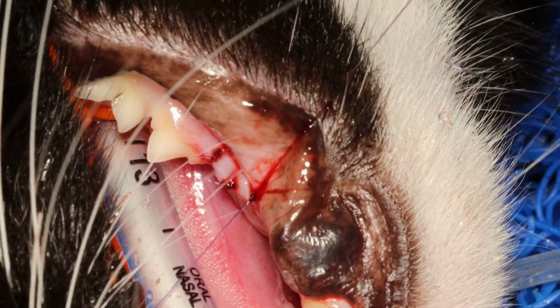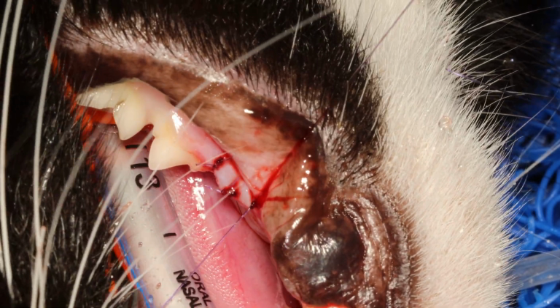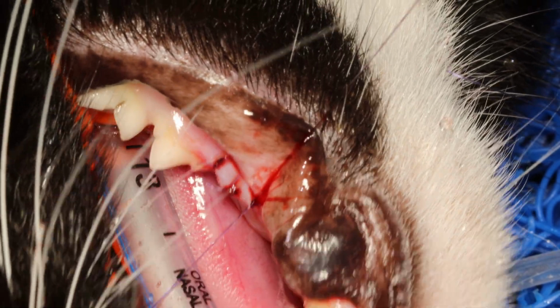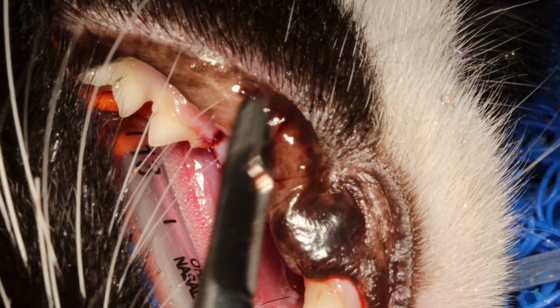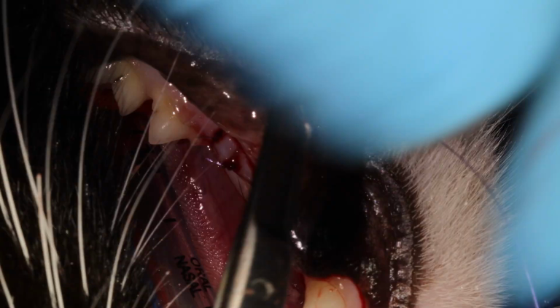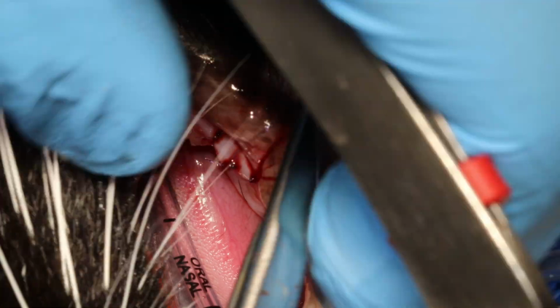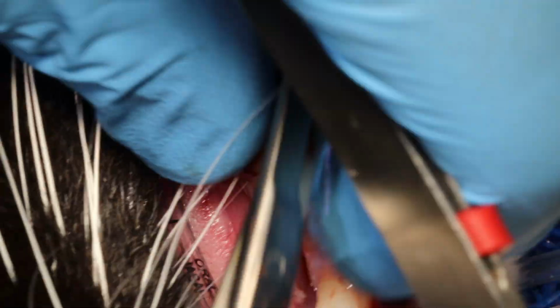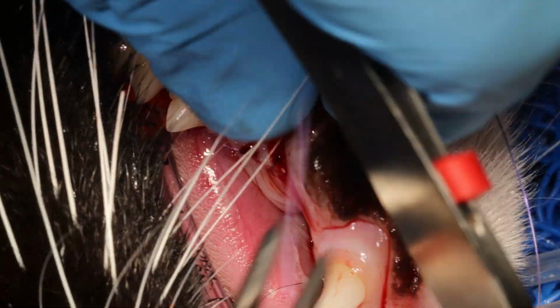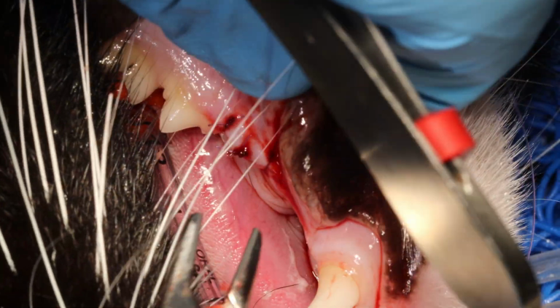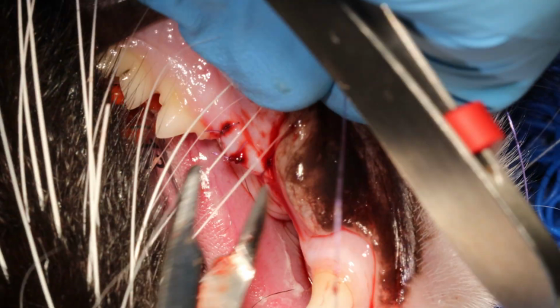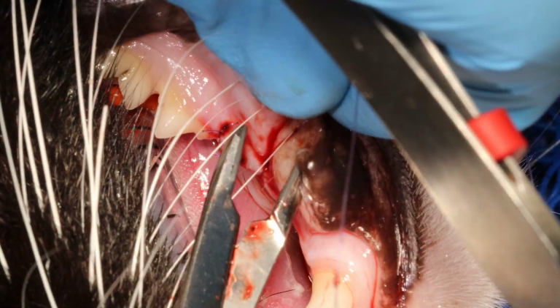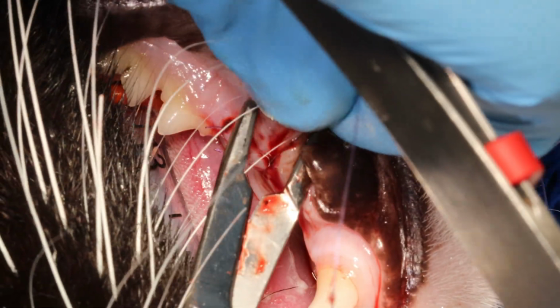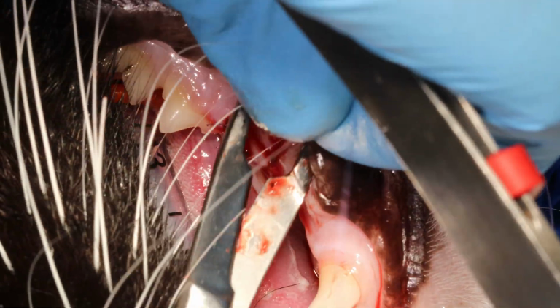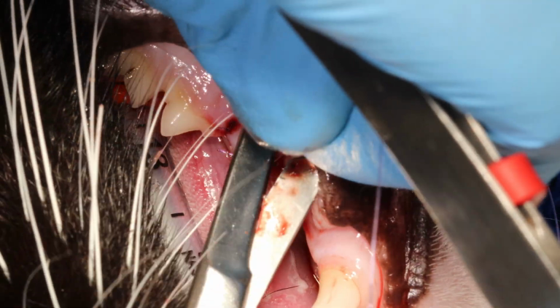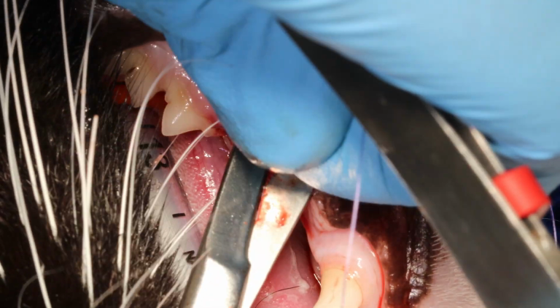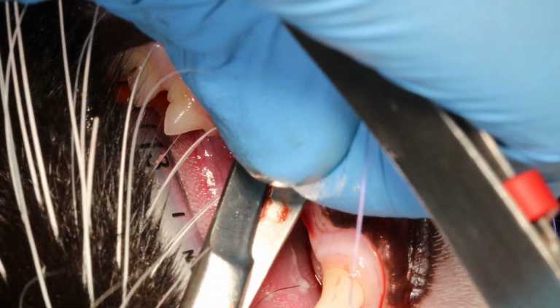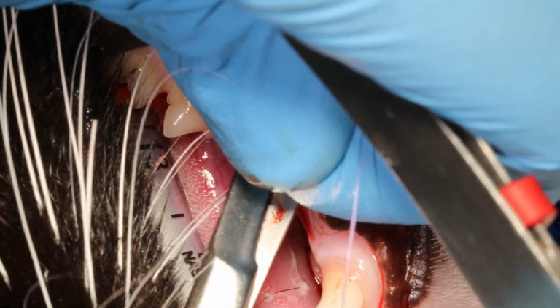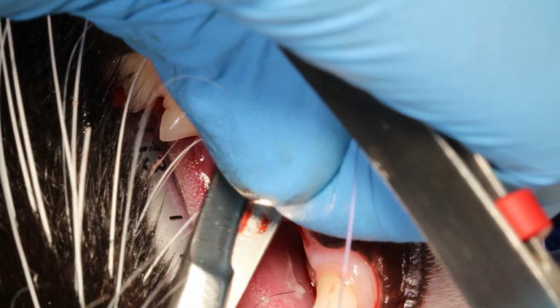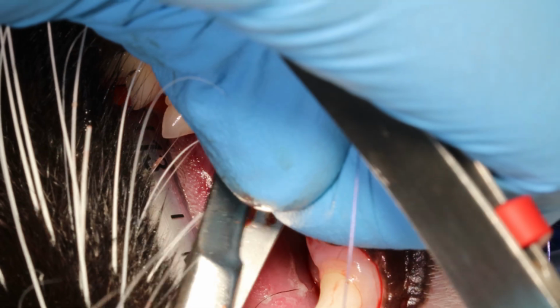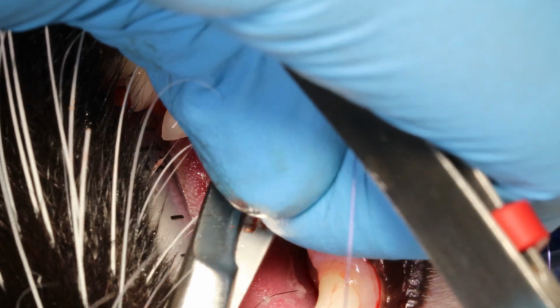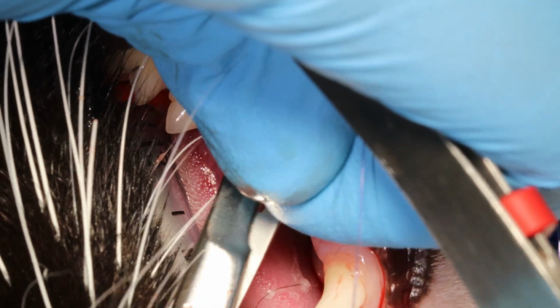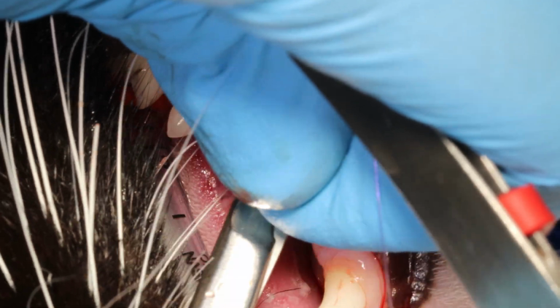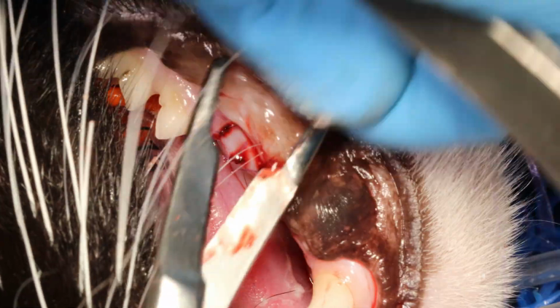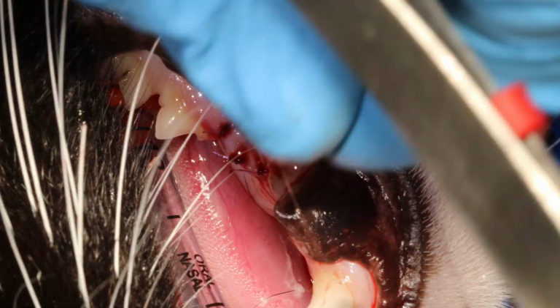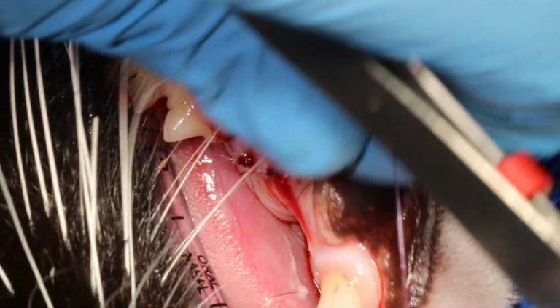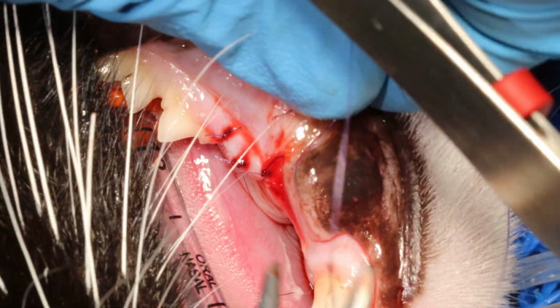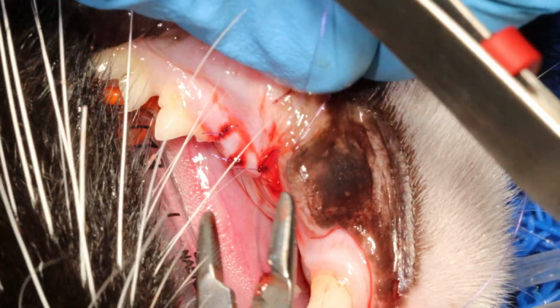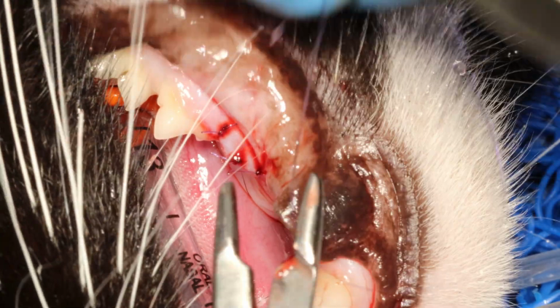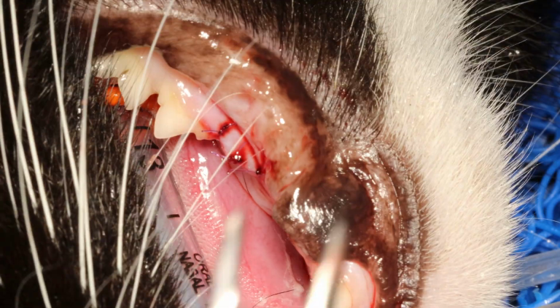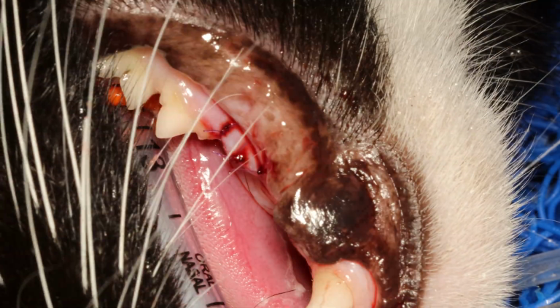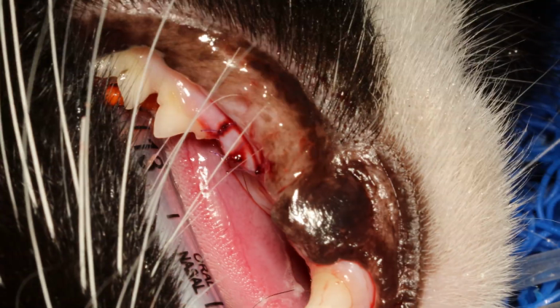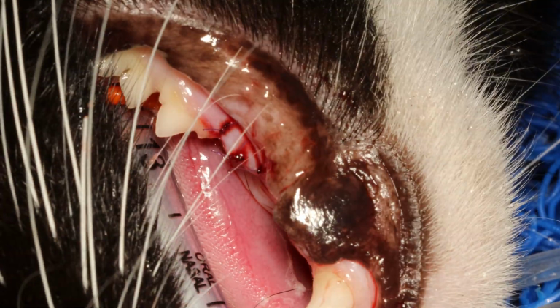That was the crown amputation of a type 2 tooth resorptive lesion.